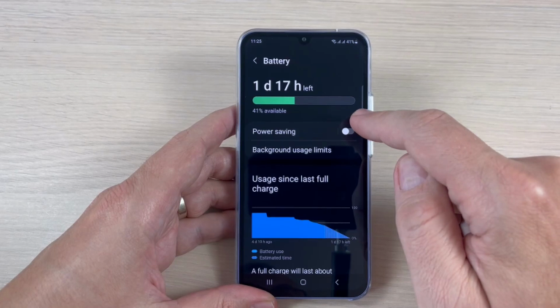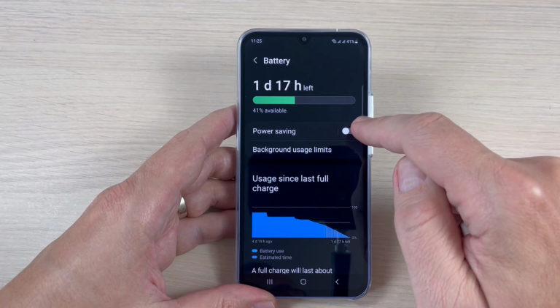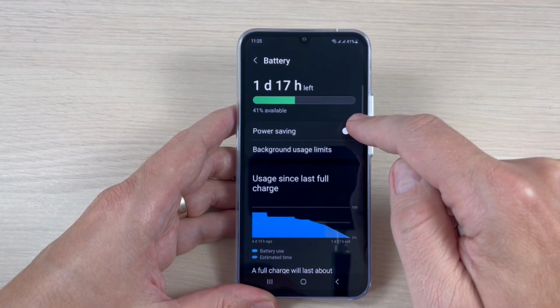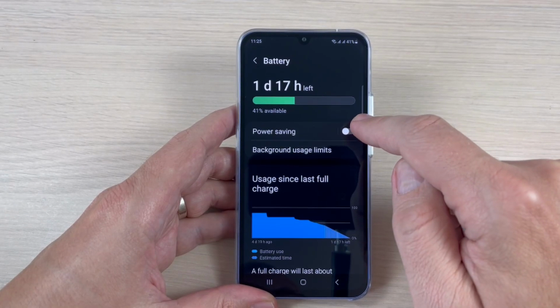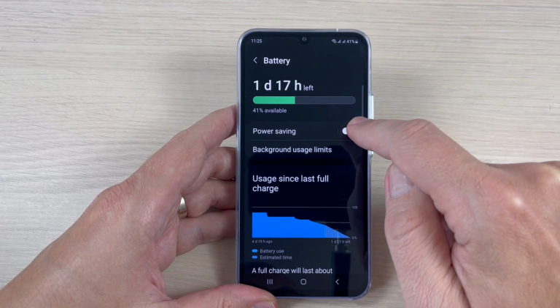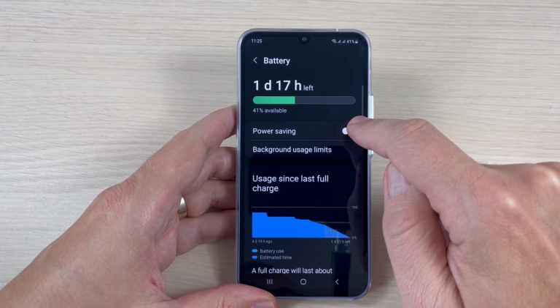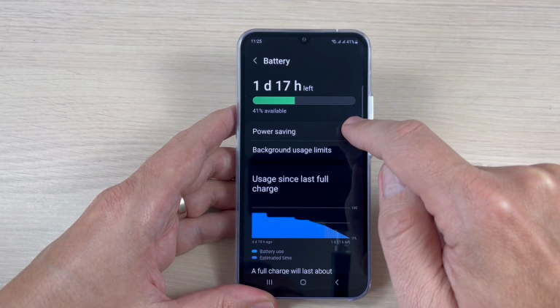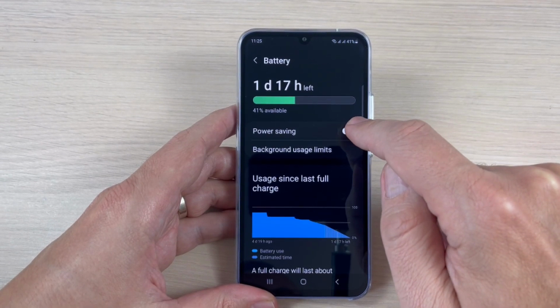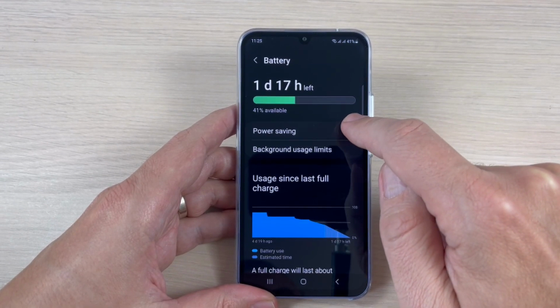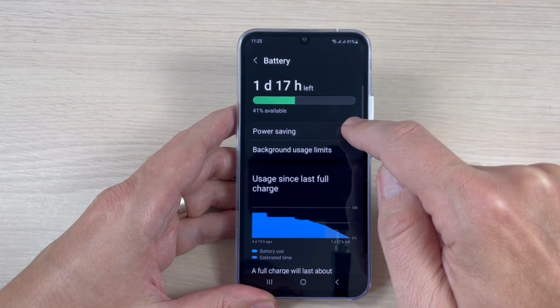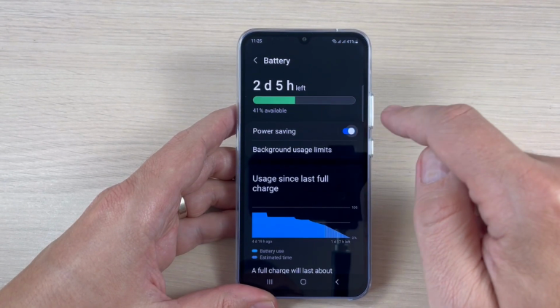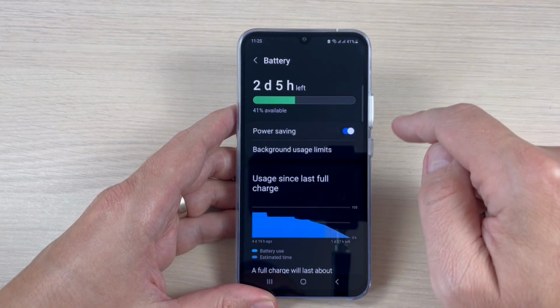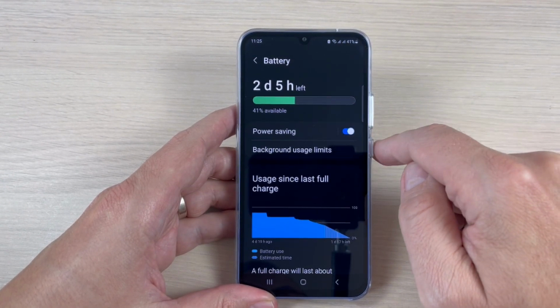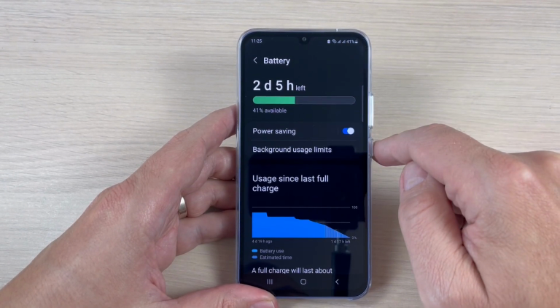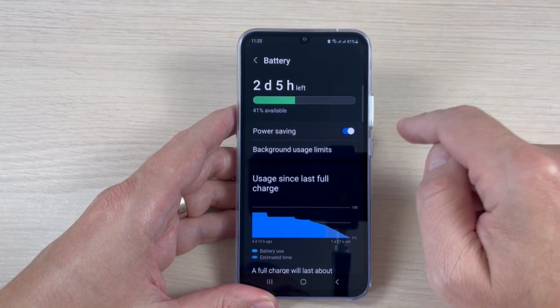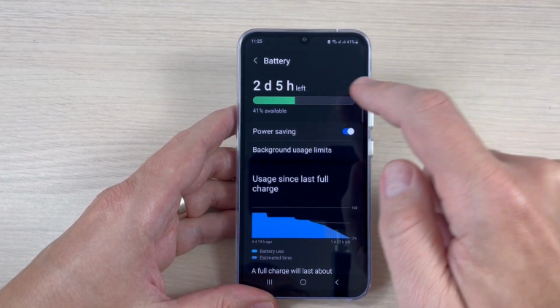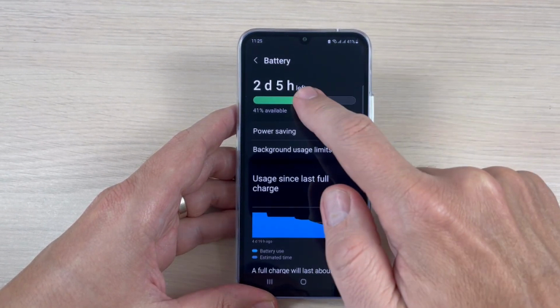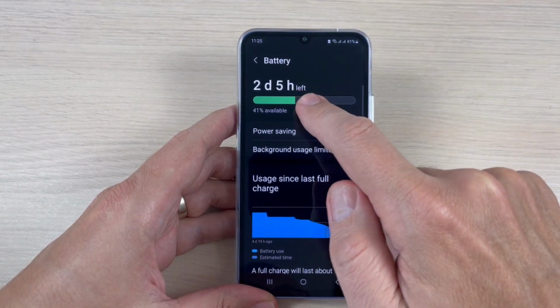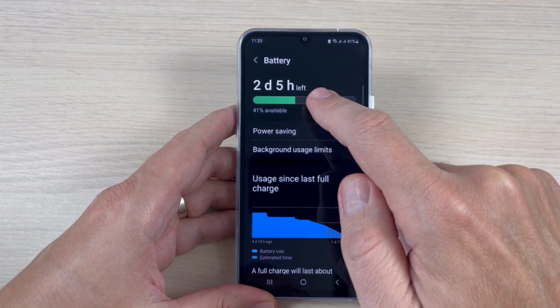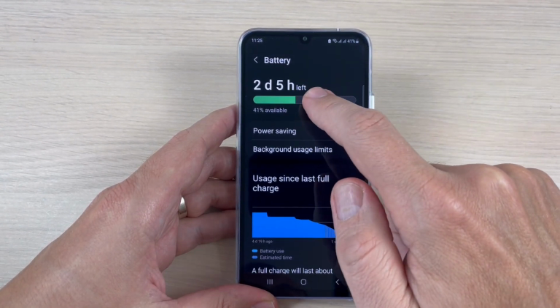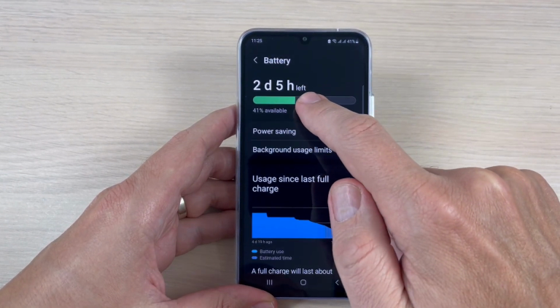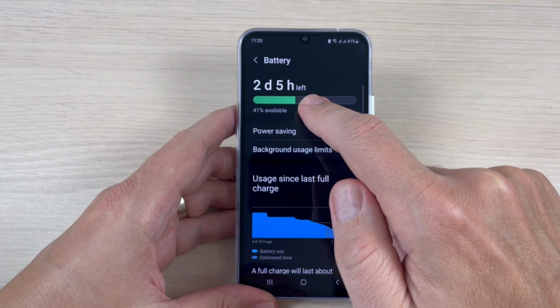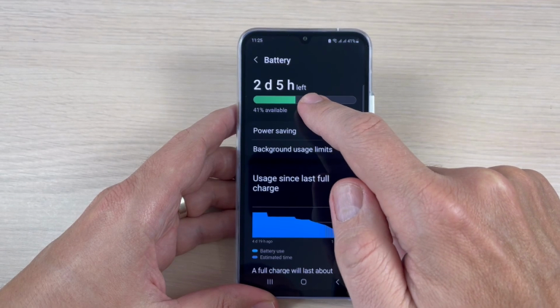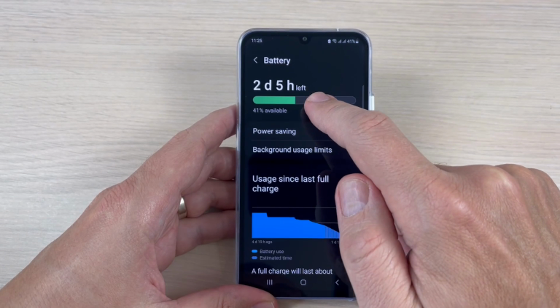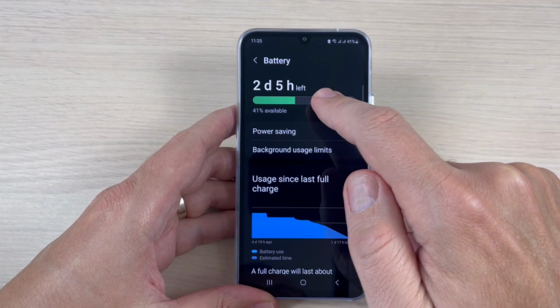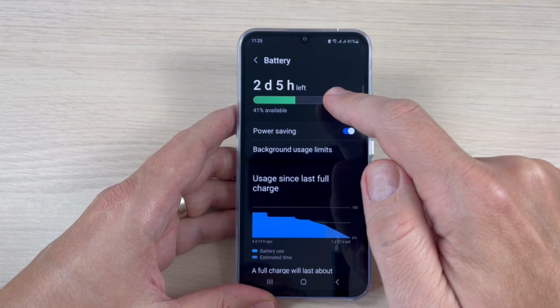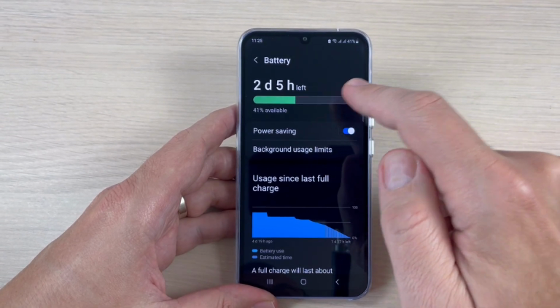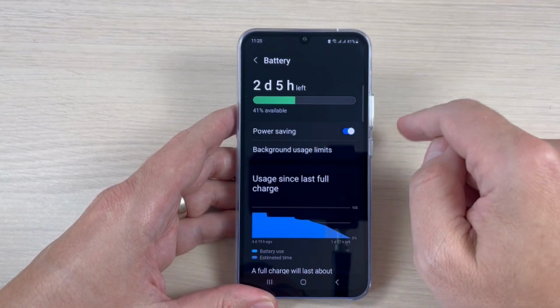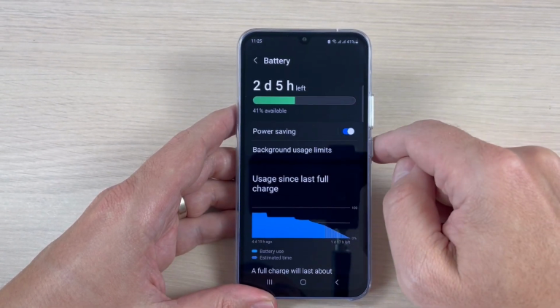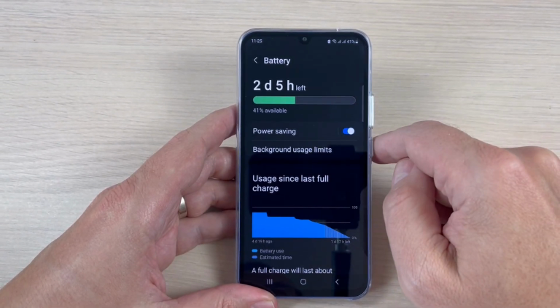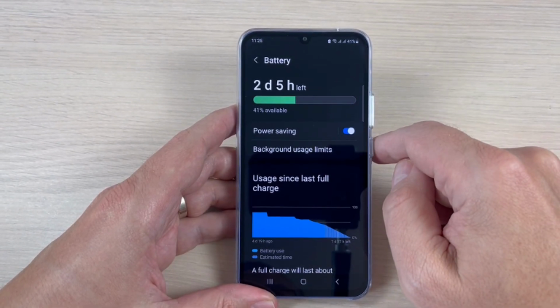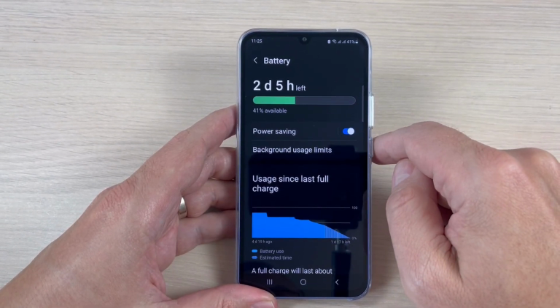Hi guys, in this video I will show you how to extend the battery life on Samsung Galaxy A series 2023.